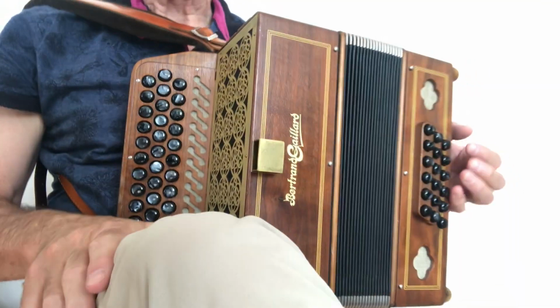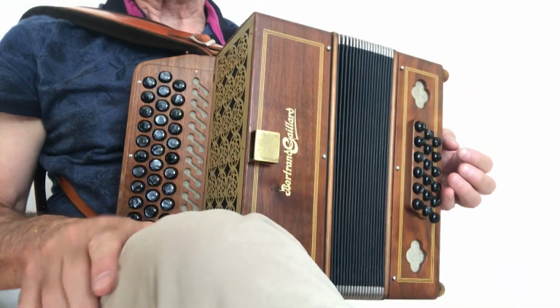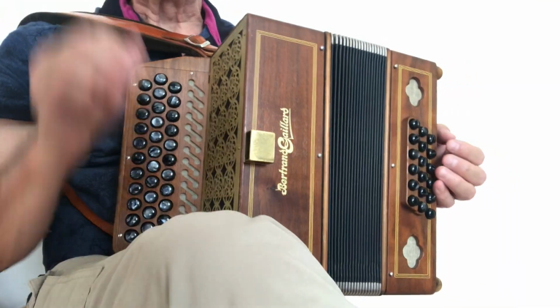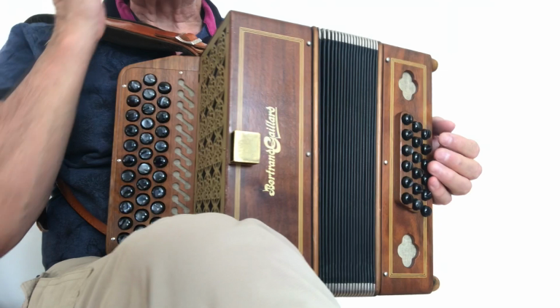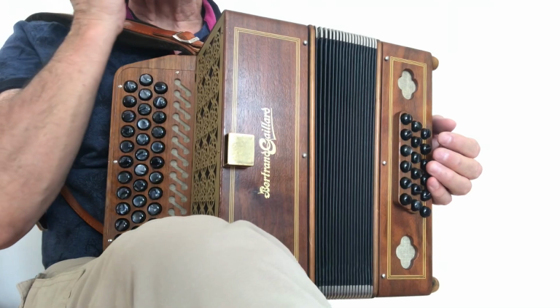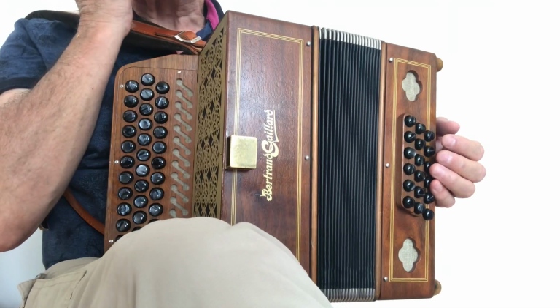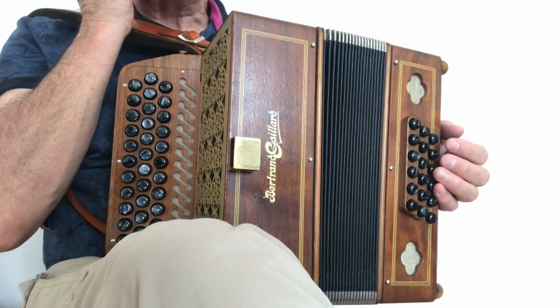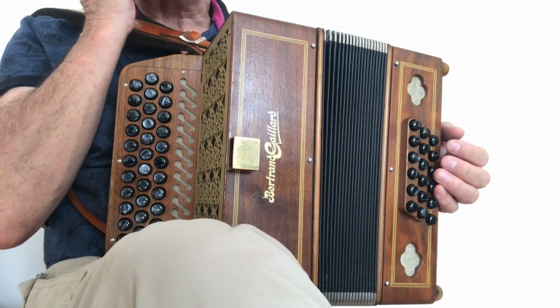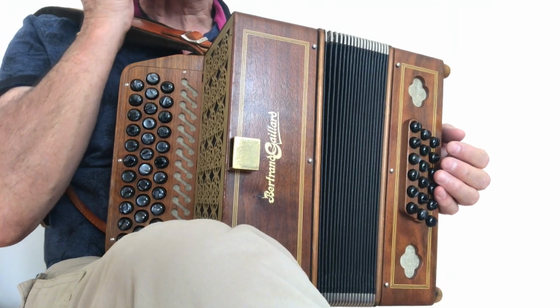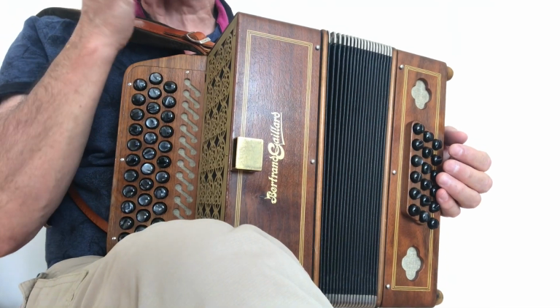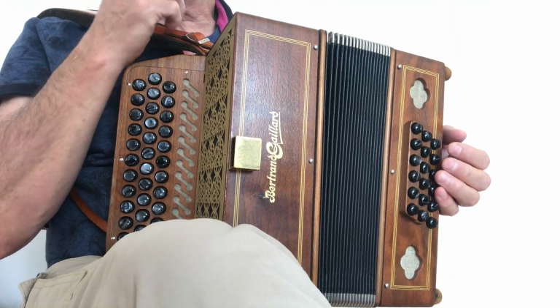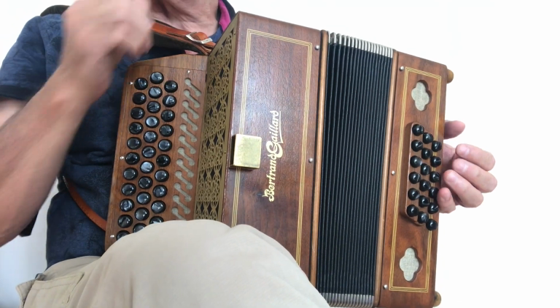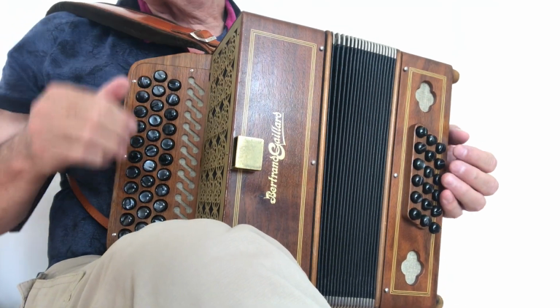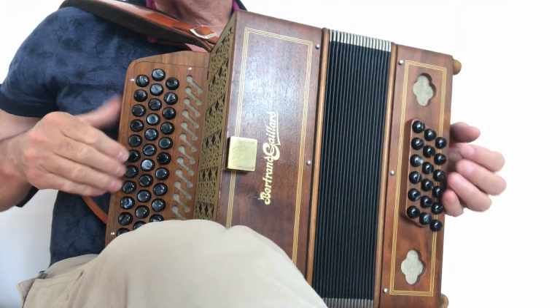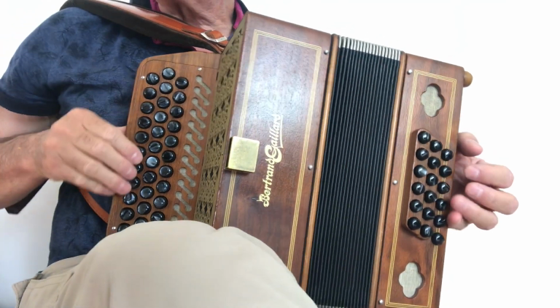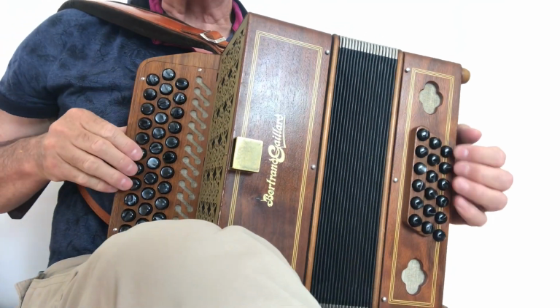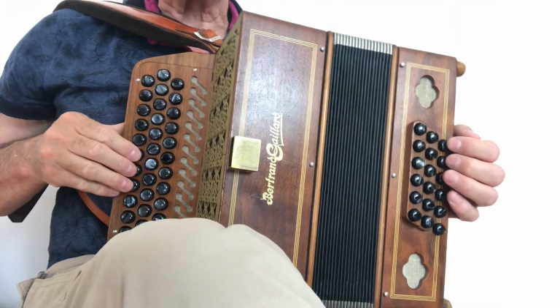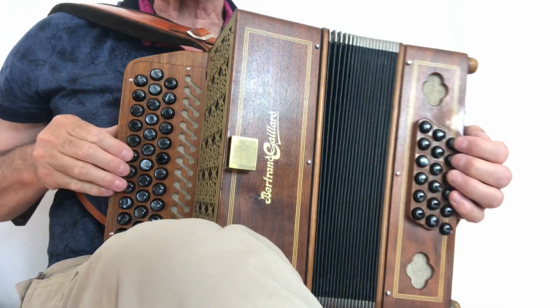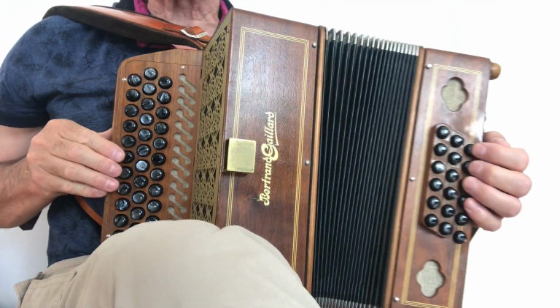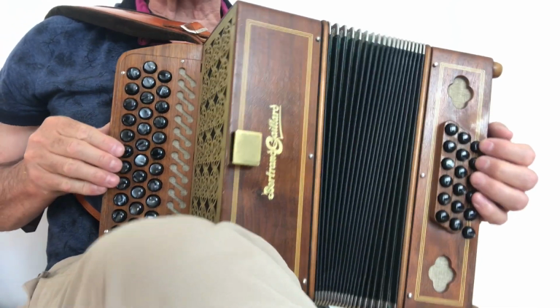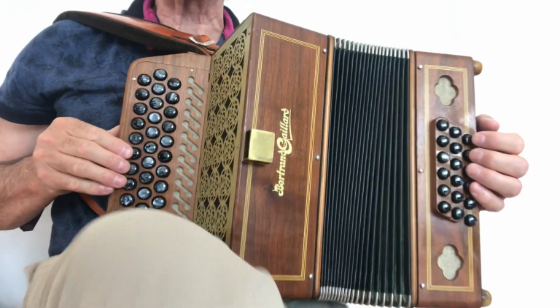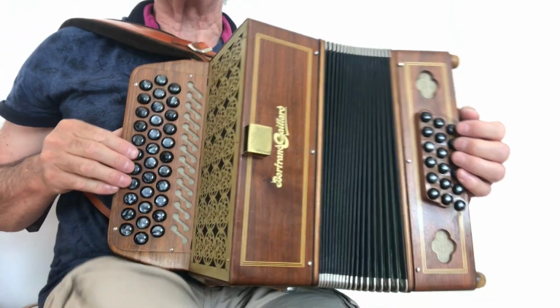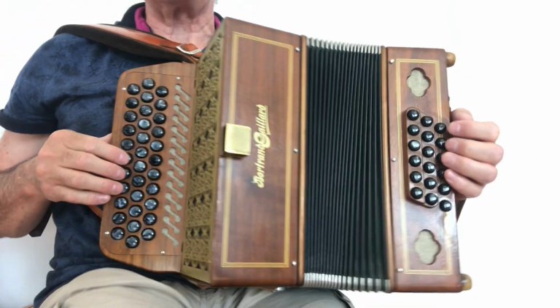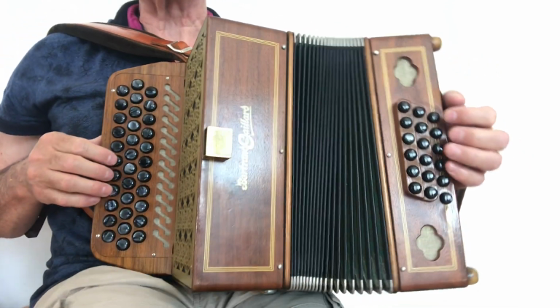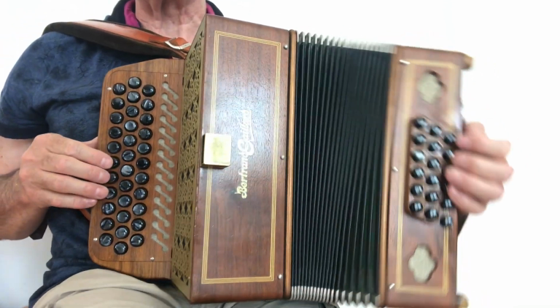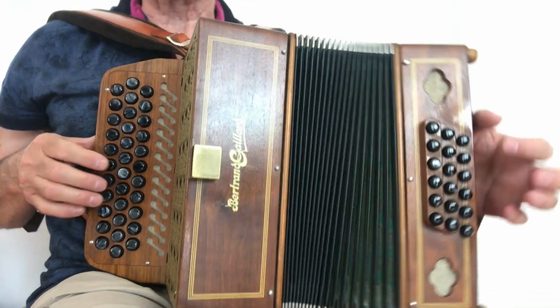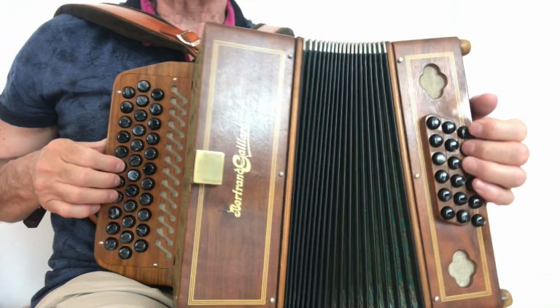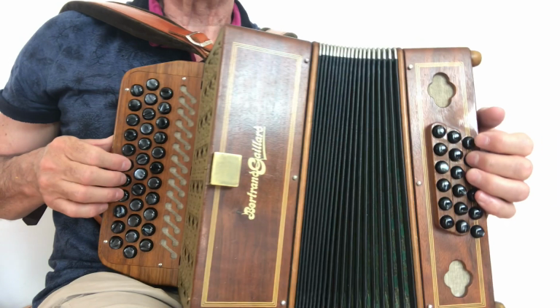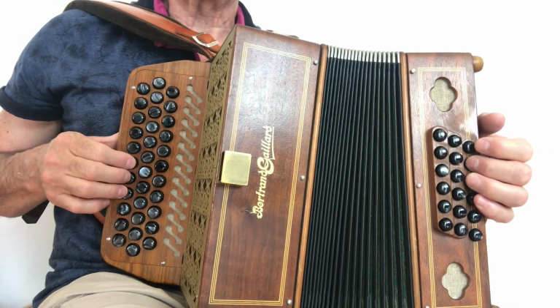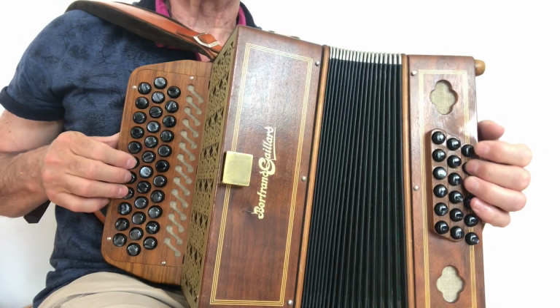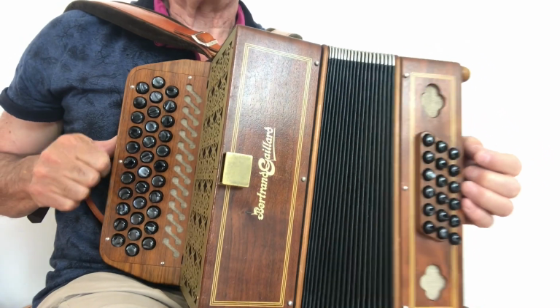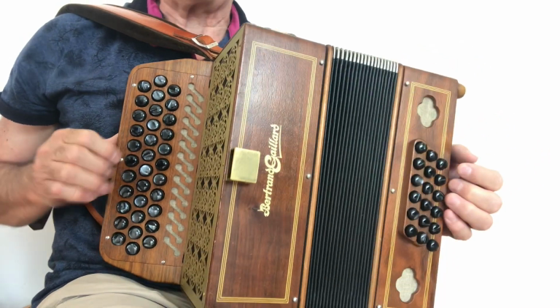Alors, quelques petites variations sur la mazurka de la ploume, en sachant qu'il n'y a que deux accords : sol et ré.